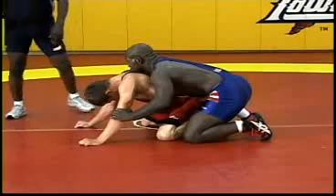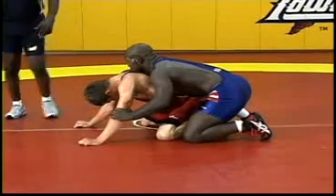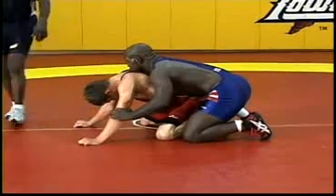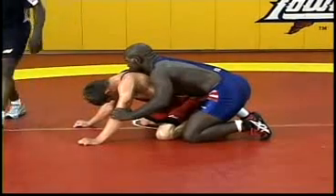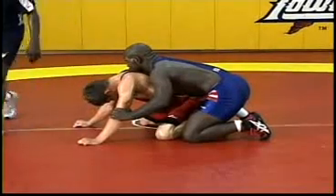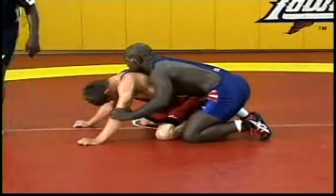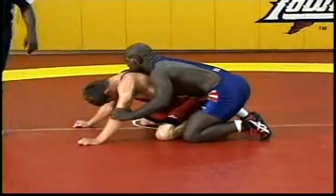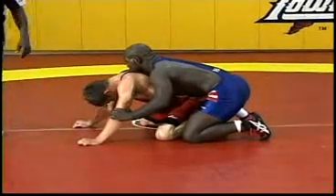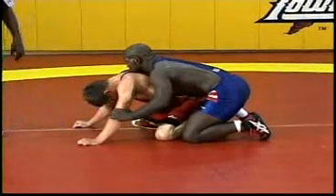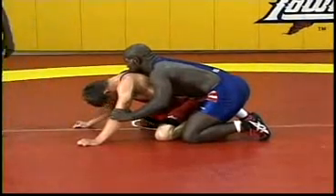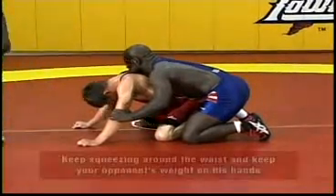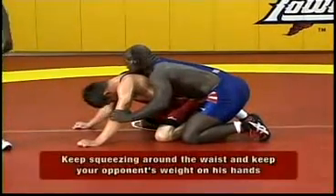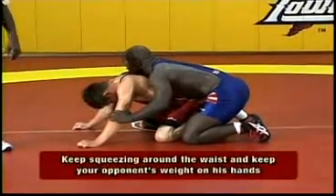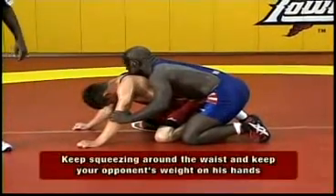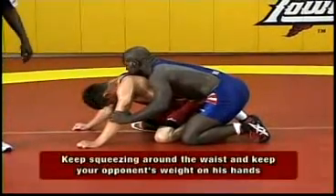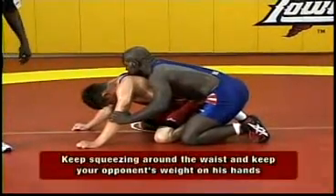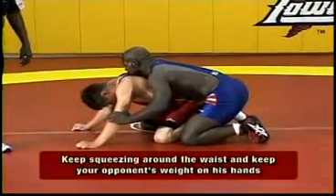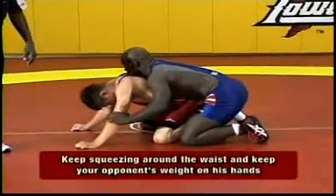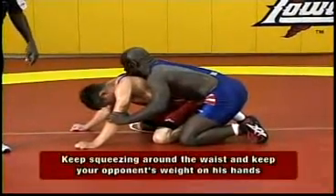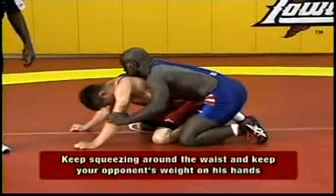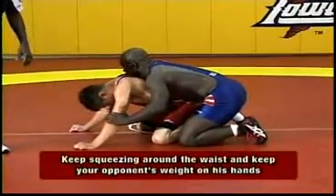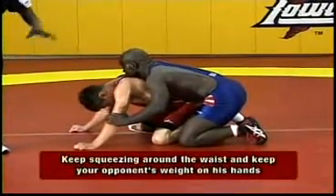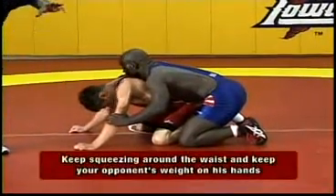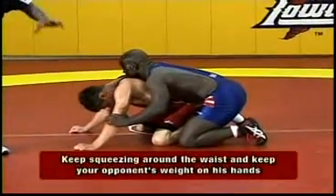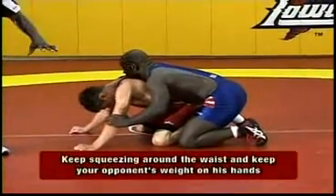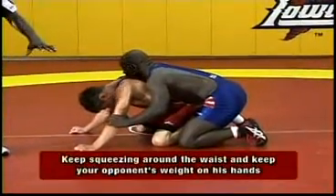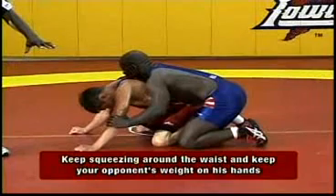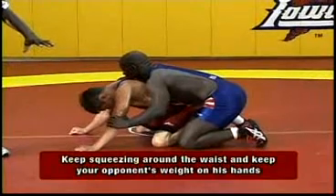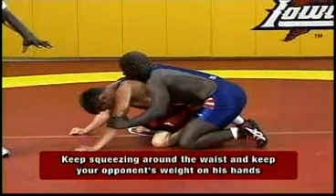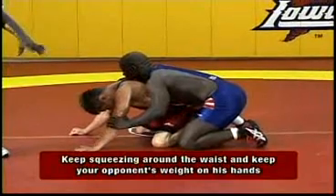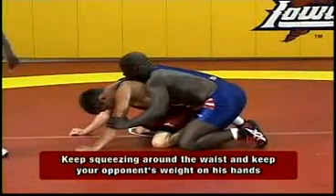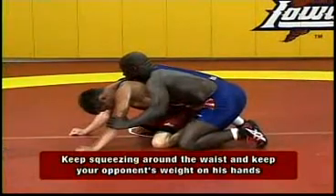The tight waist is crucial. You're always squeezing your opponent's waist. Always keep his weight on his hands.